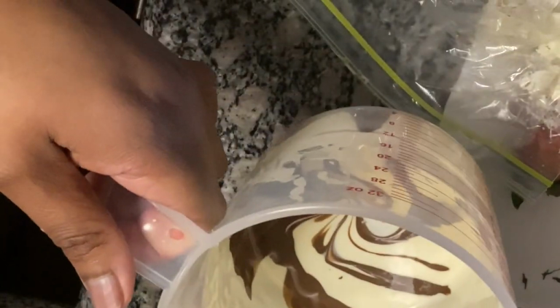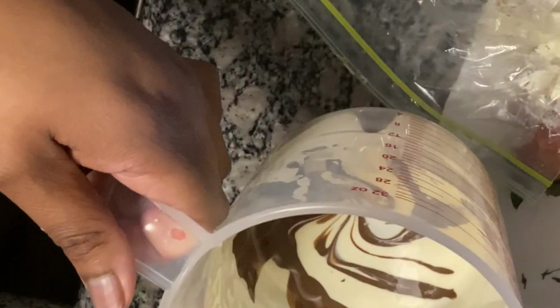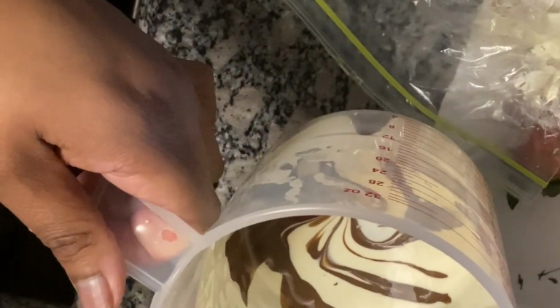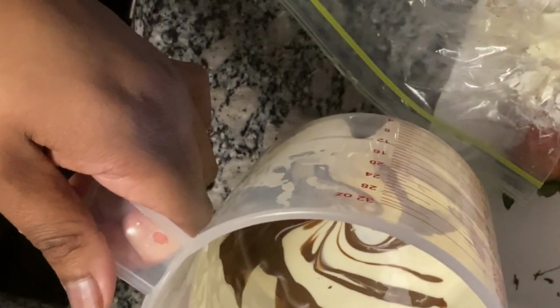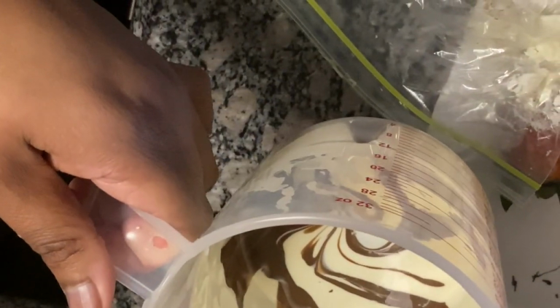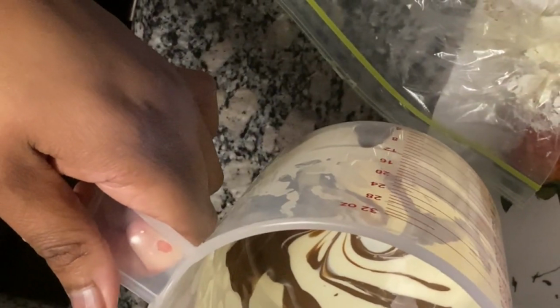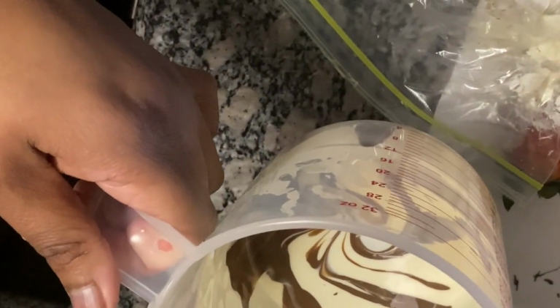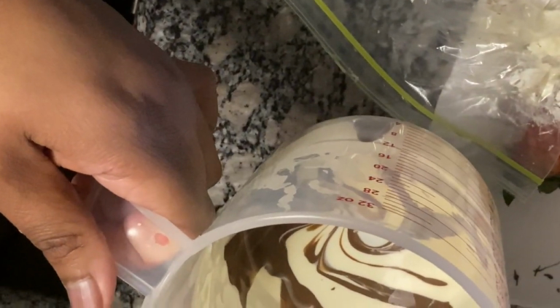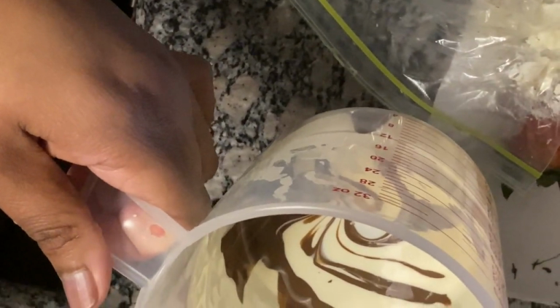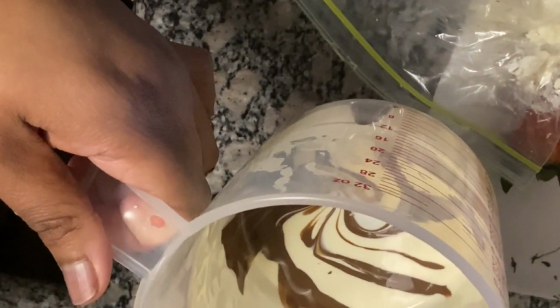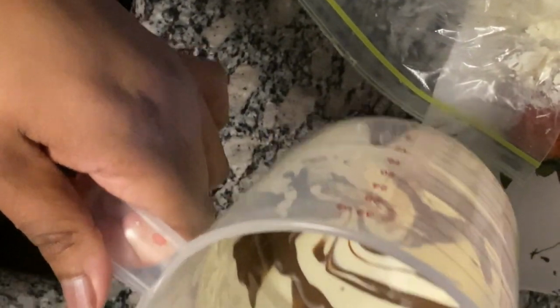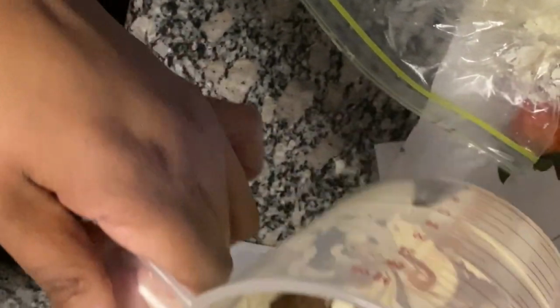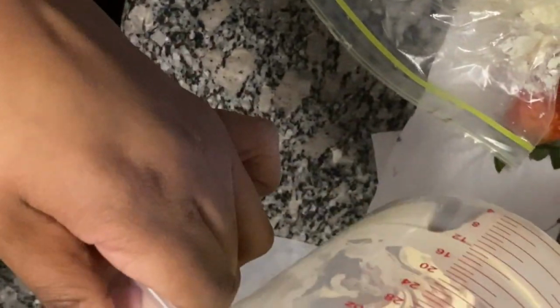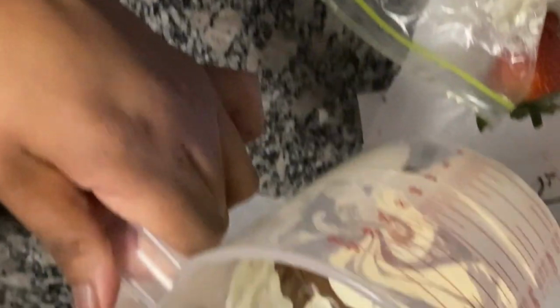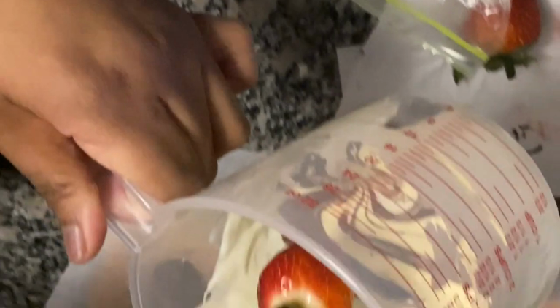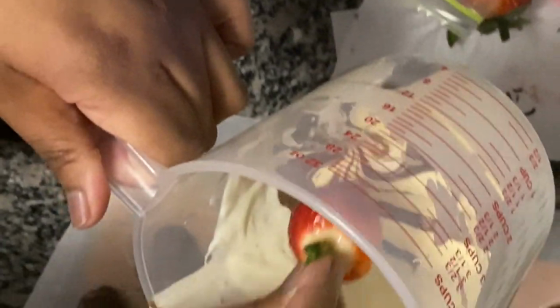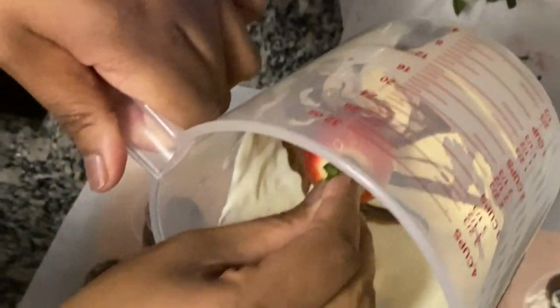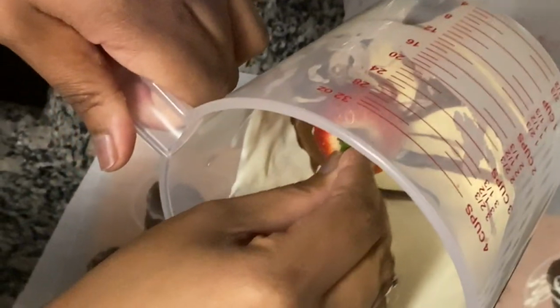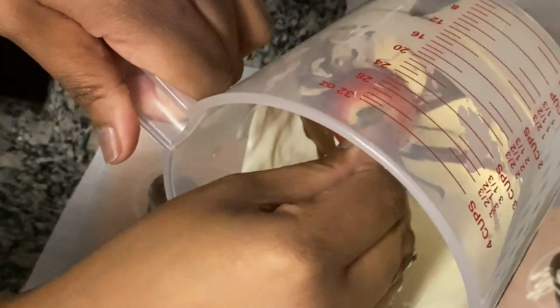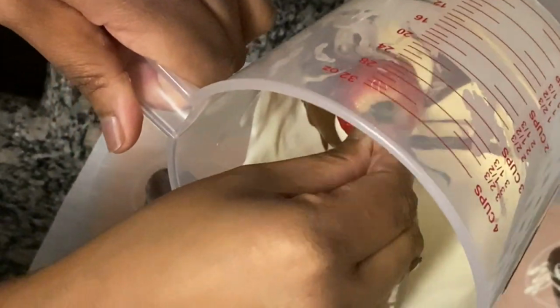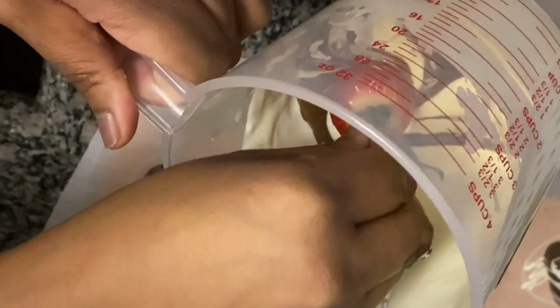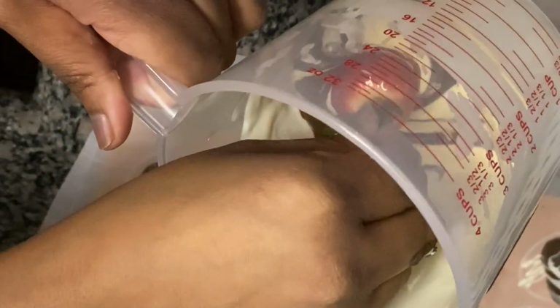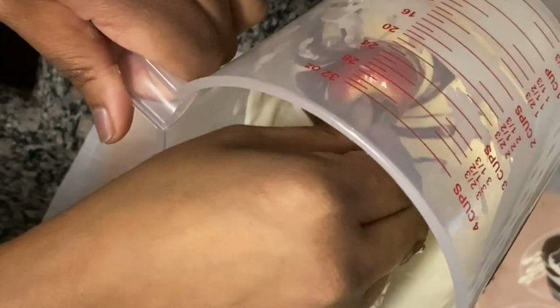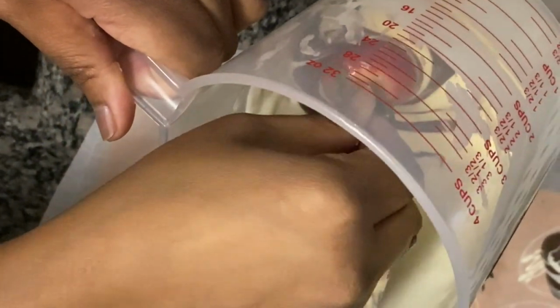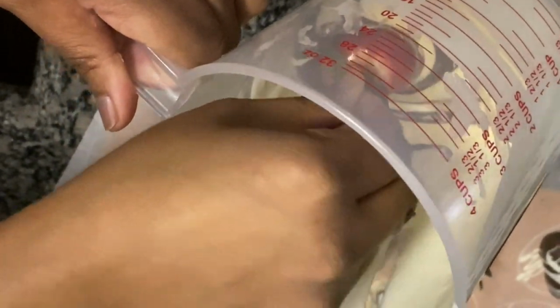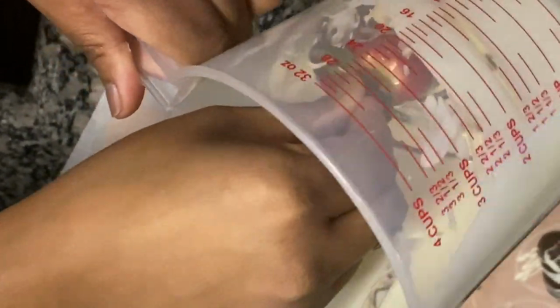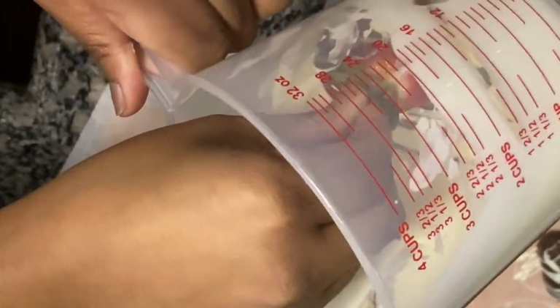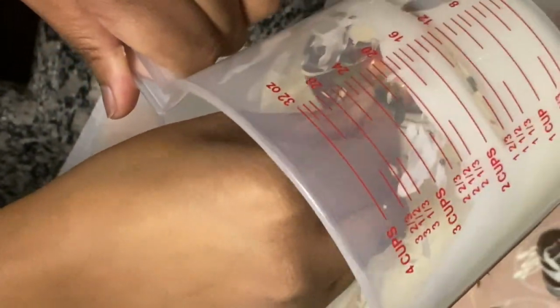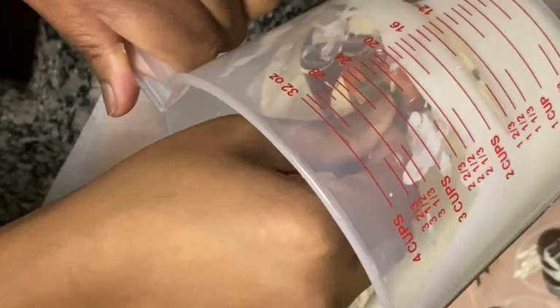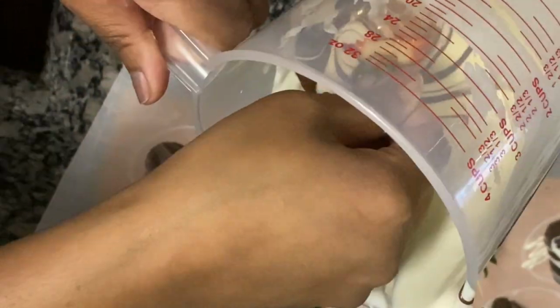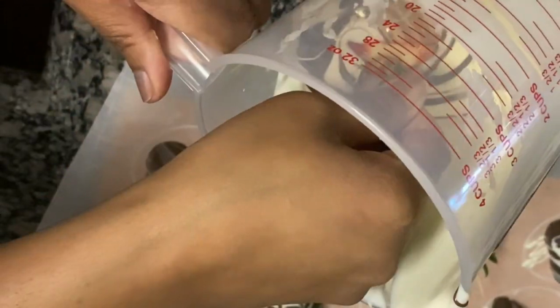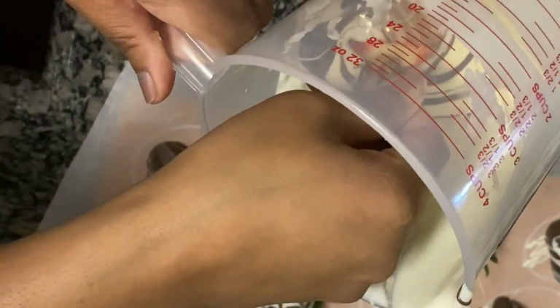Now I'm going to do the opposite — I drizzled some of the dark chocolate into the white chocolate, and we're going to see how these turn out.